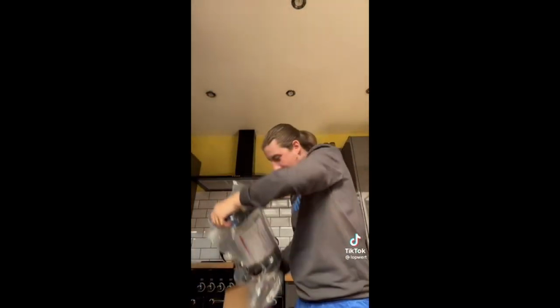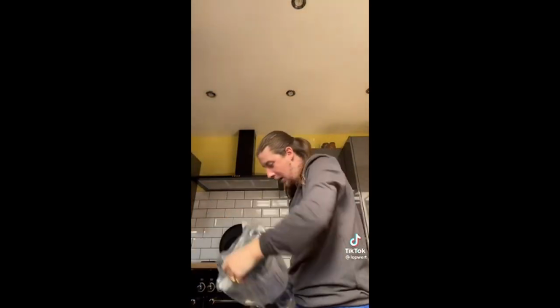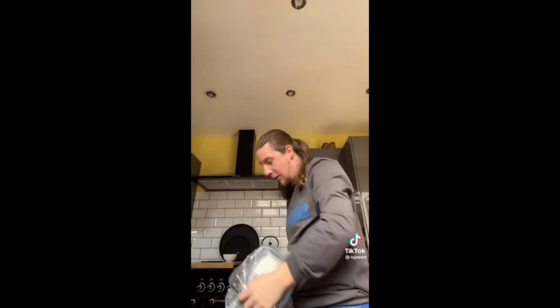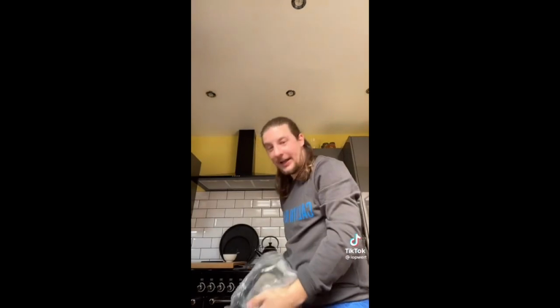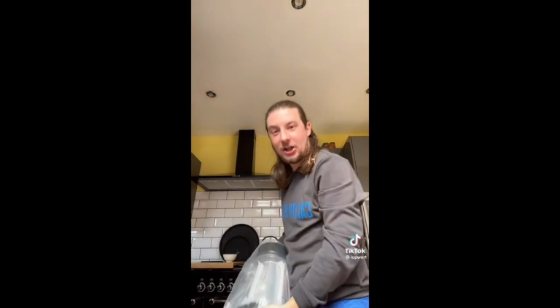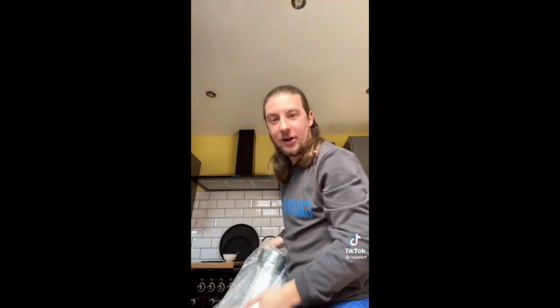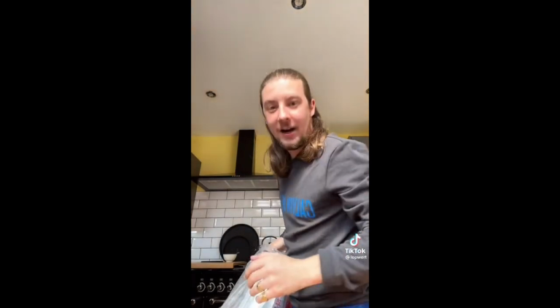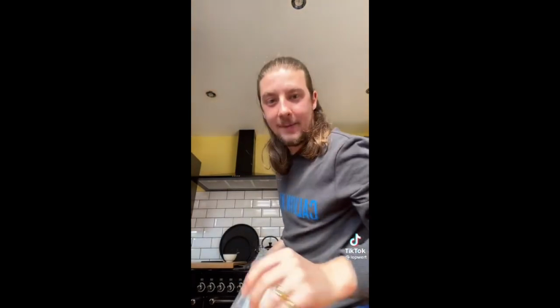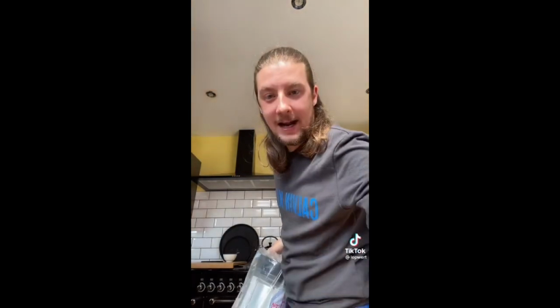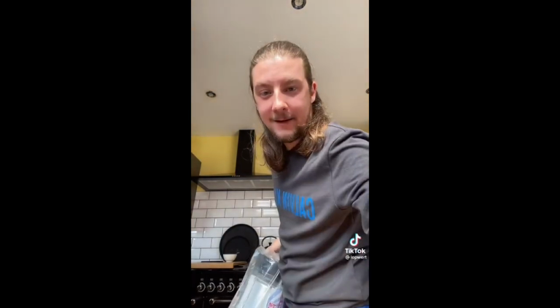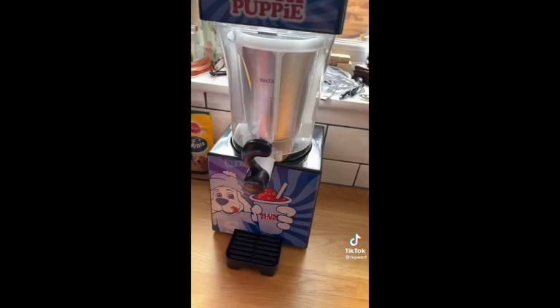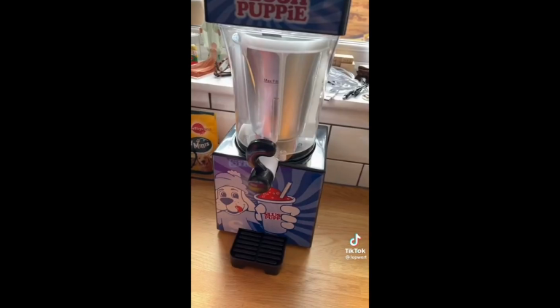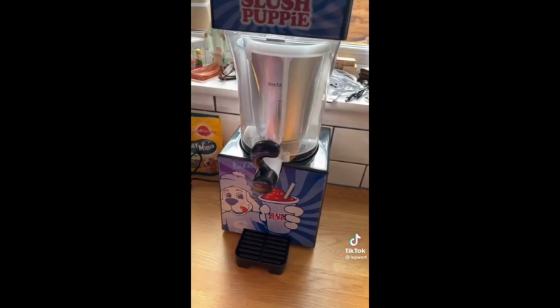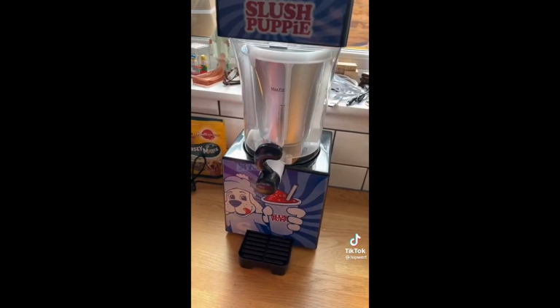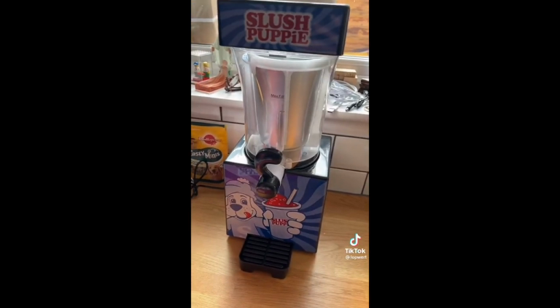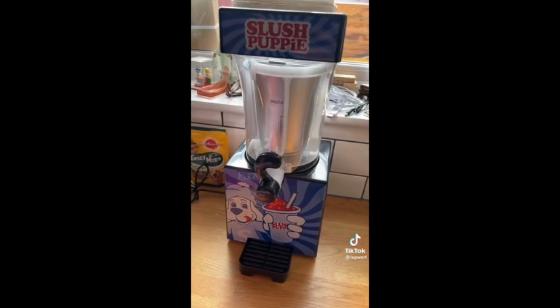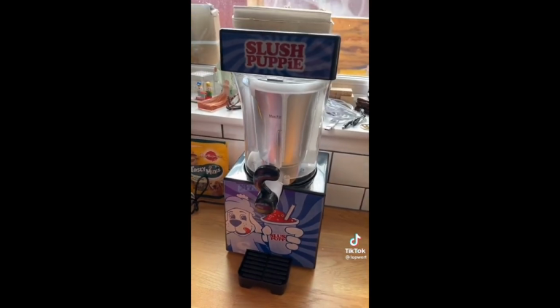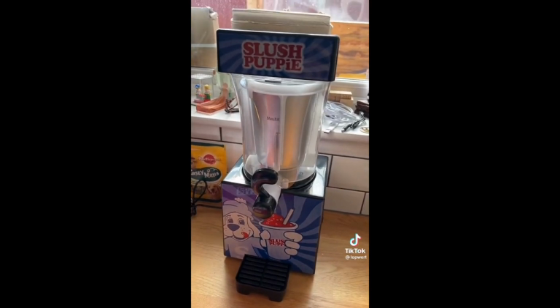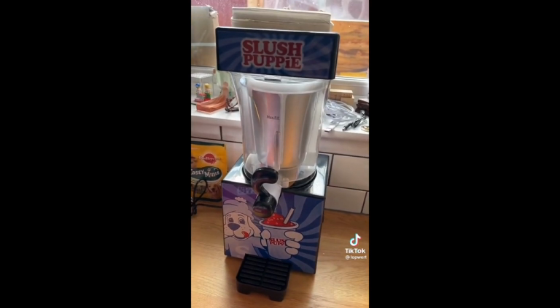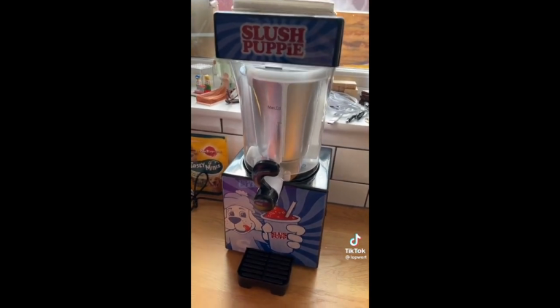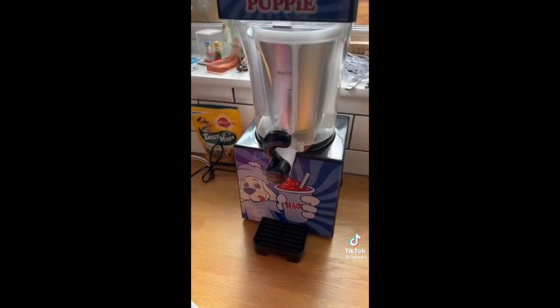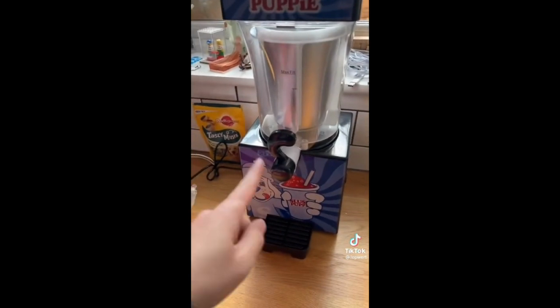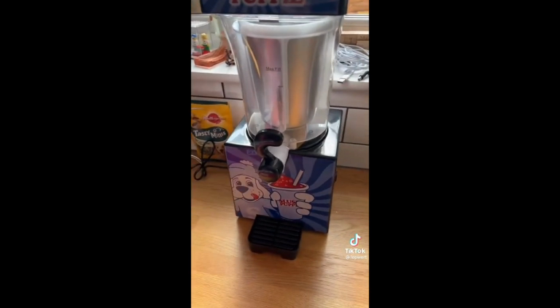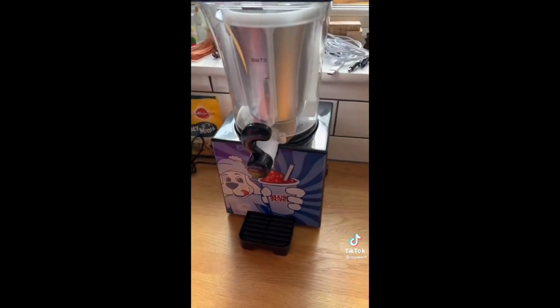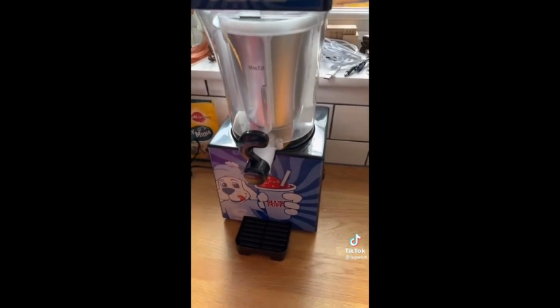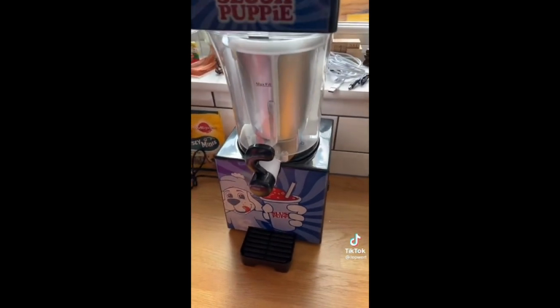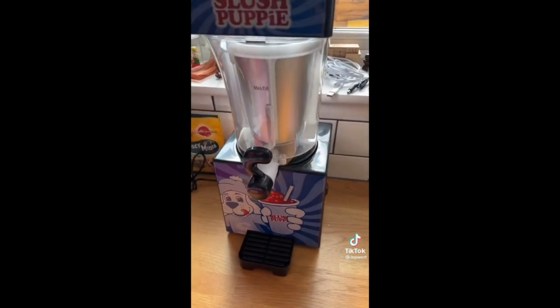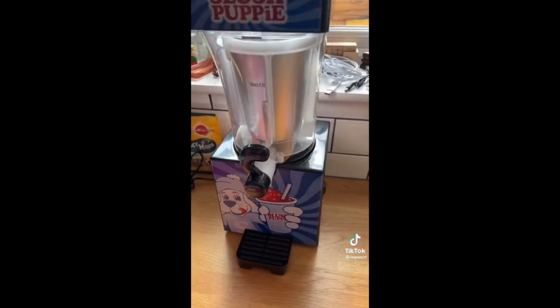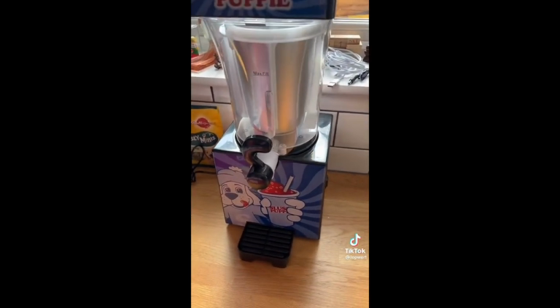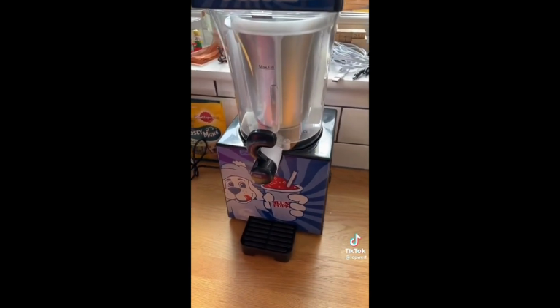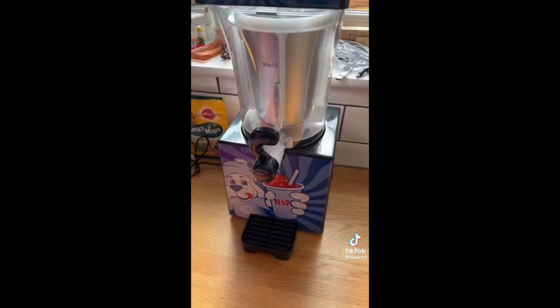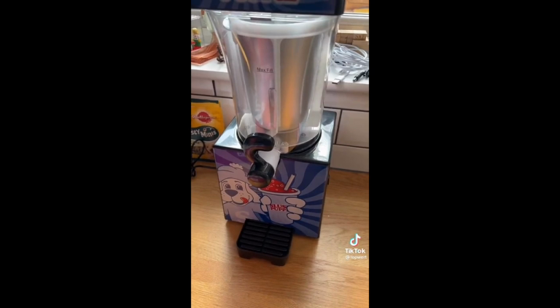Oh my God! Let me get it out. This is the best thing I've ever bought — like literally the best thing I've ever bought. Right, let's get it going.